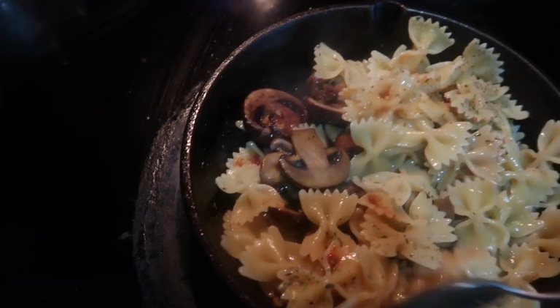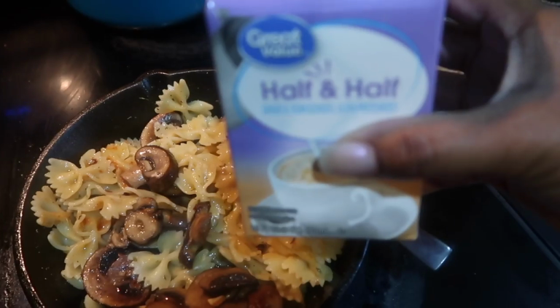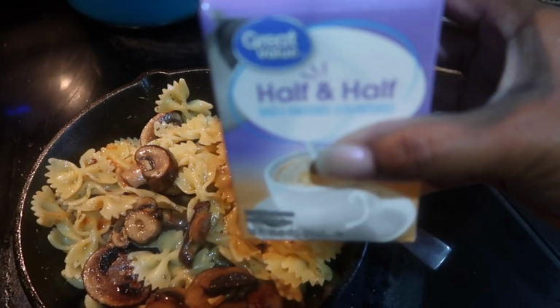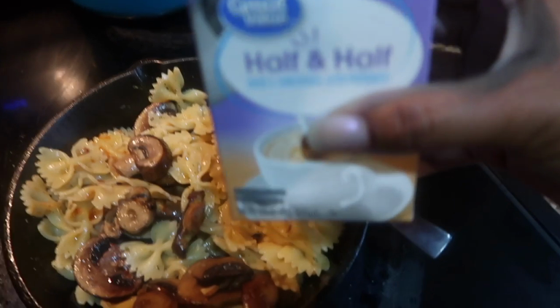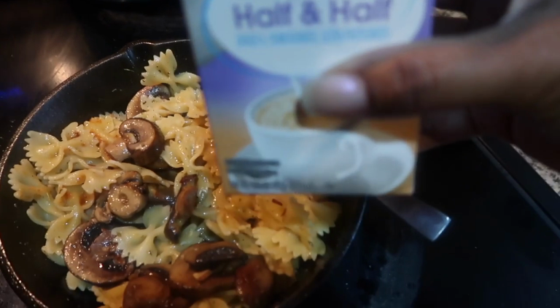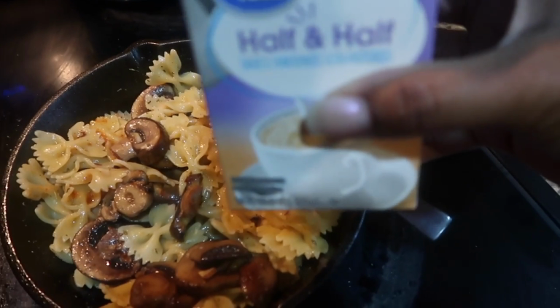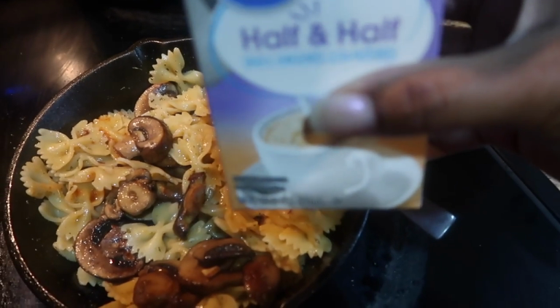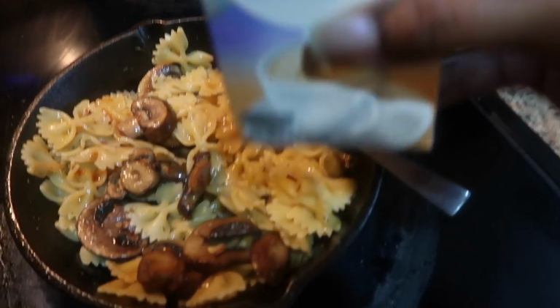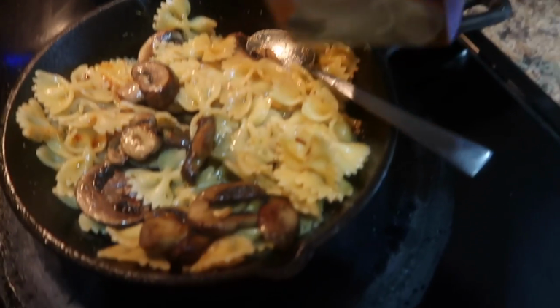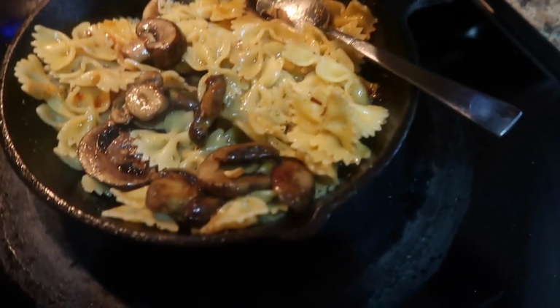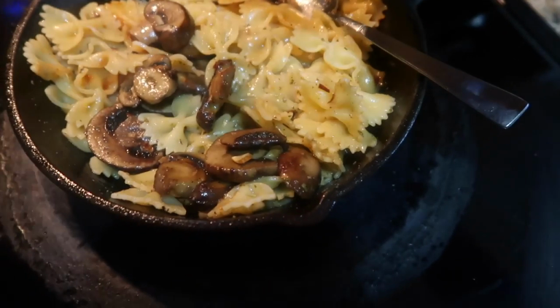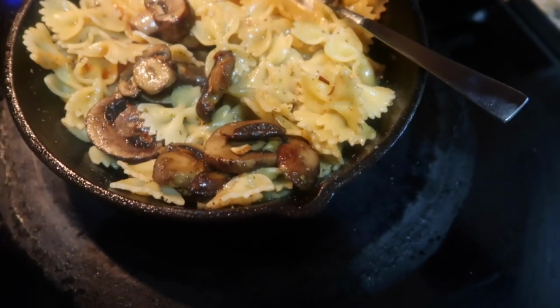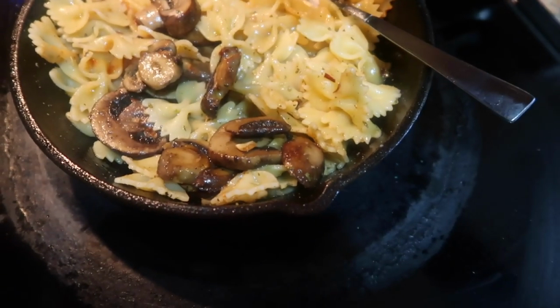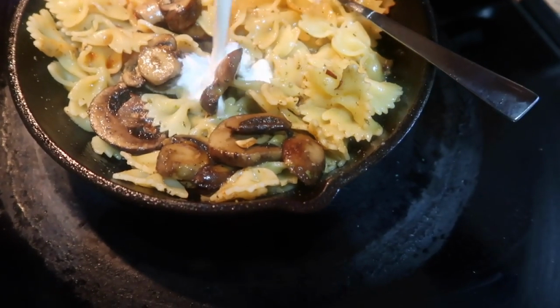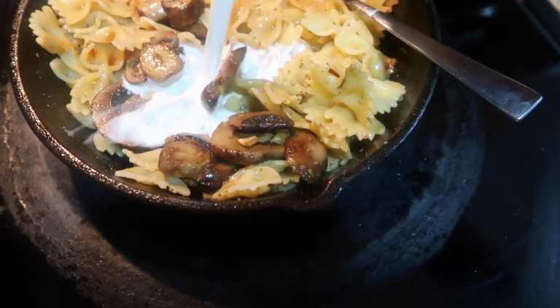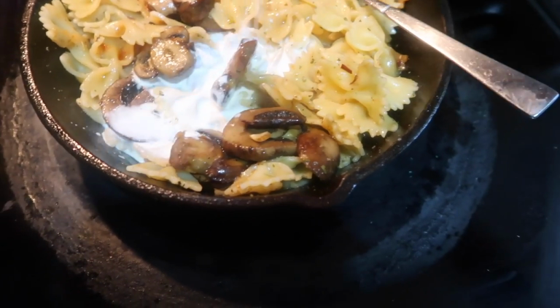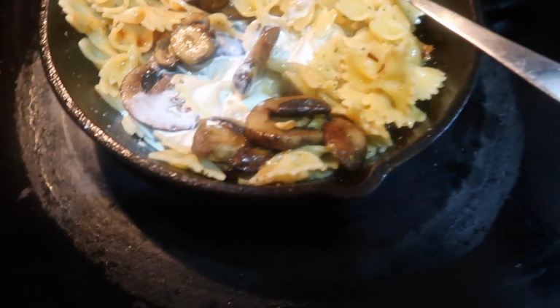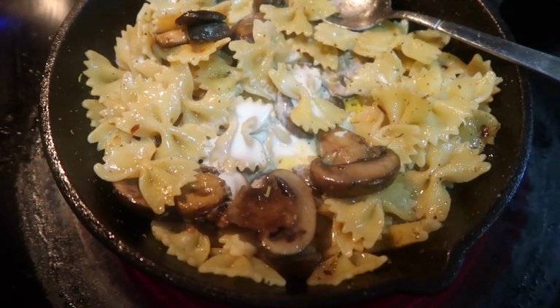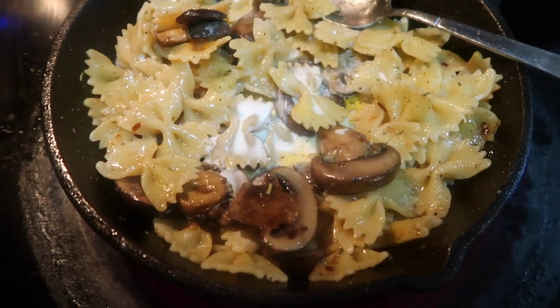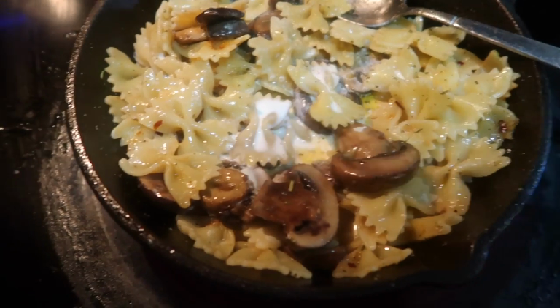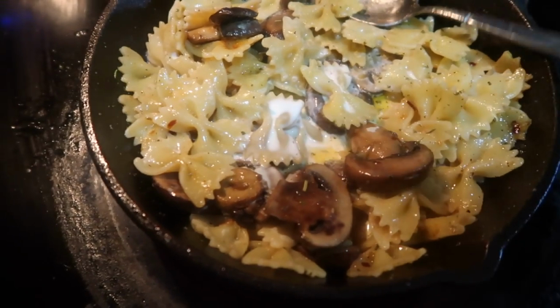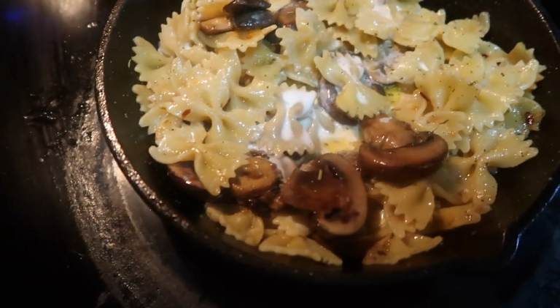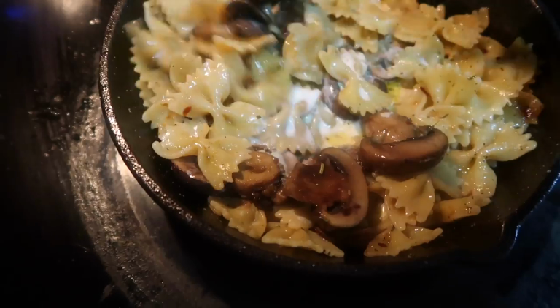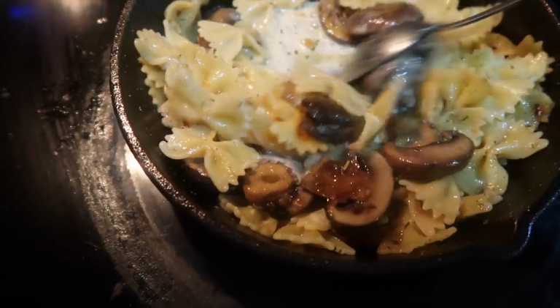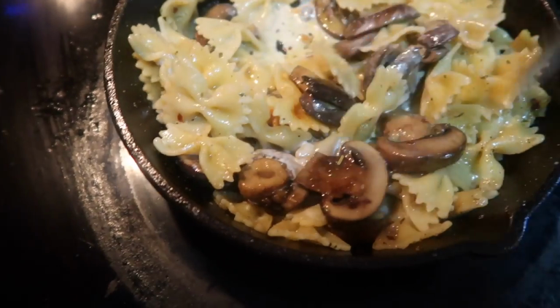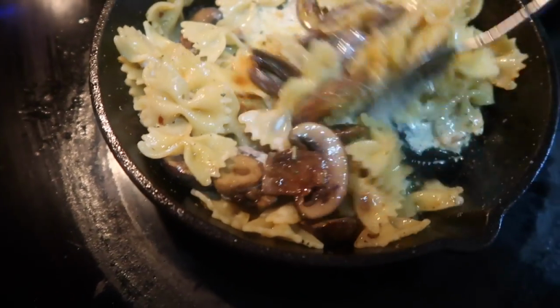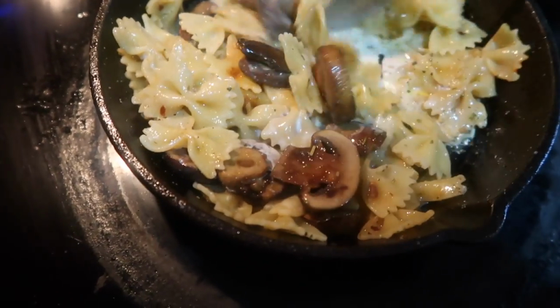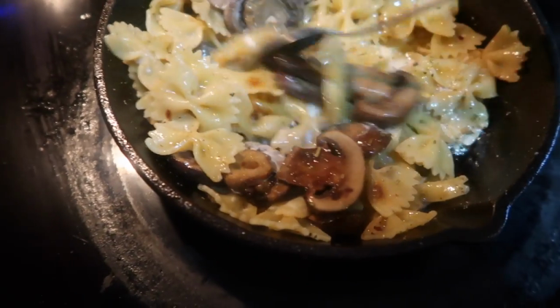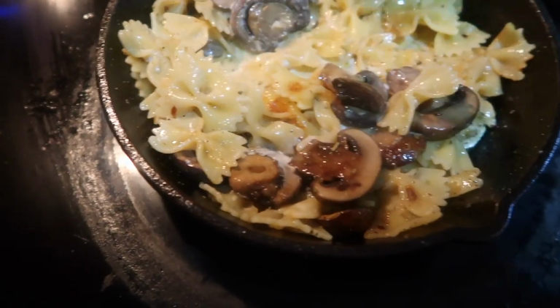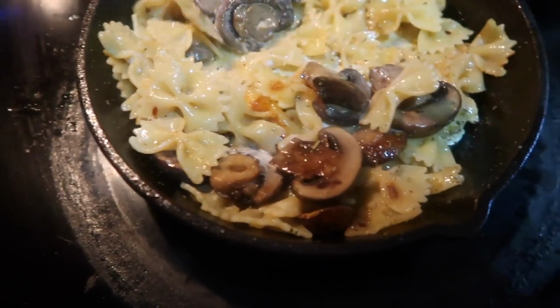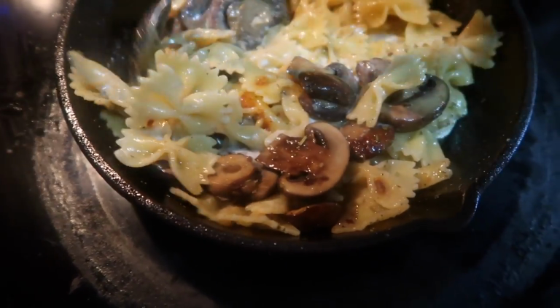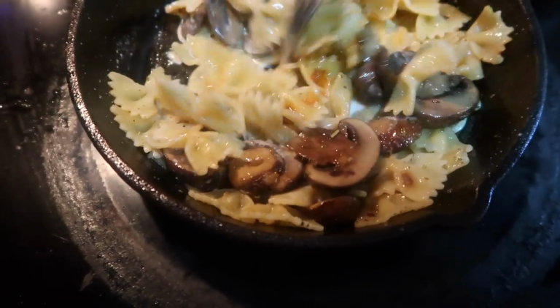This dish is very versatile — if you wanted to add meat you could, if you want to do different vegetables you could. That is it, you guys. I hope you enjoyed this video, take care, bye!